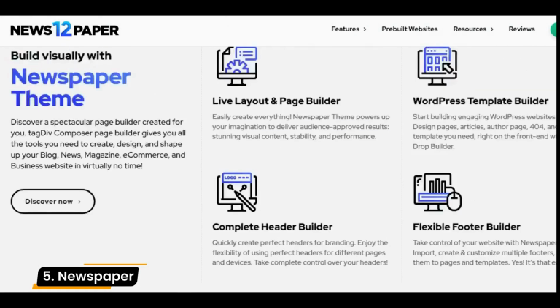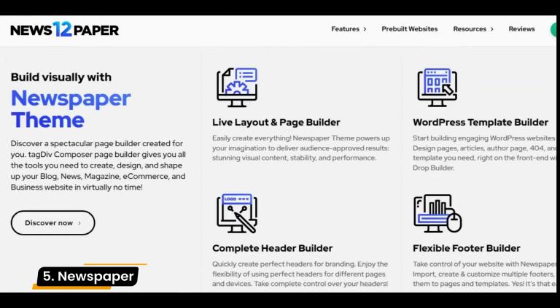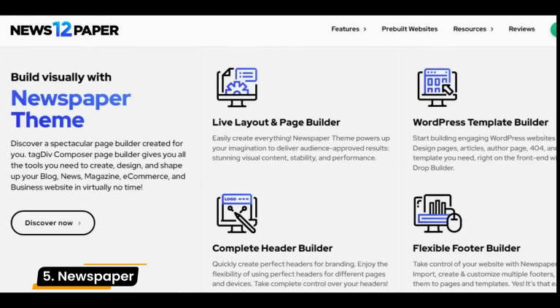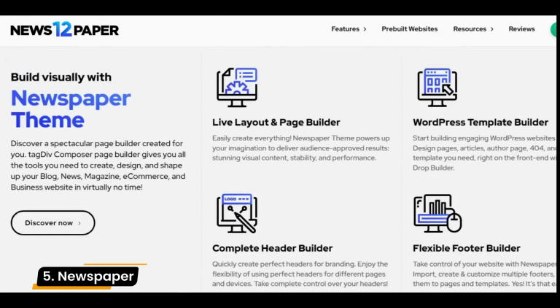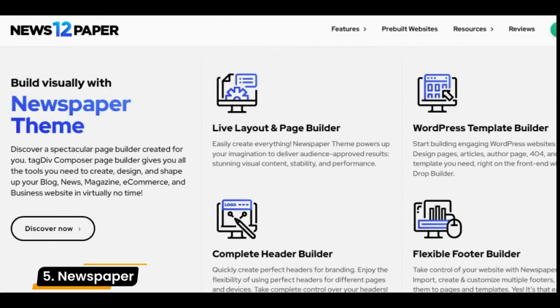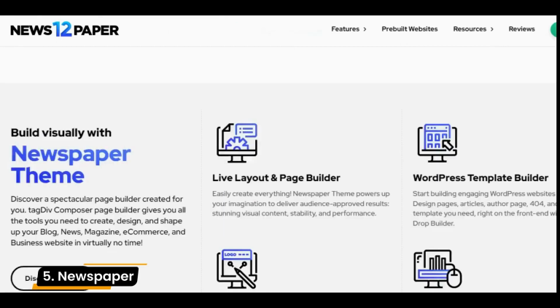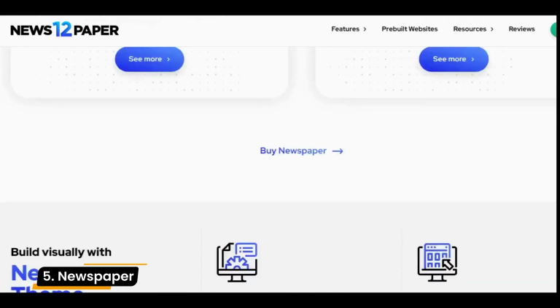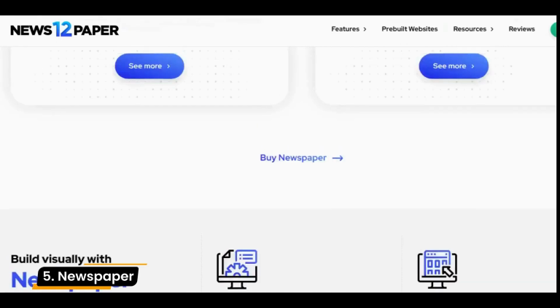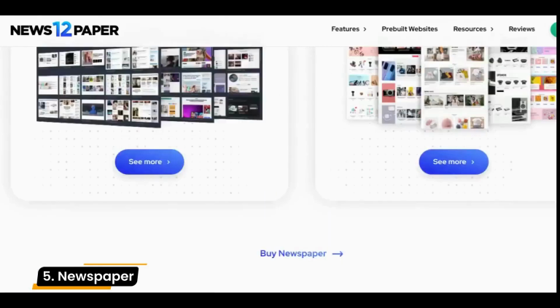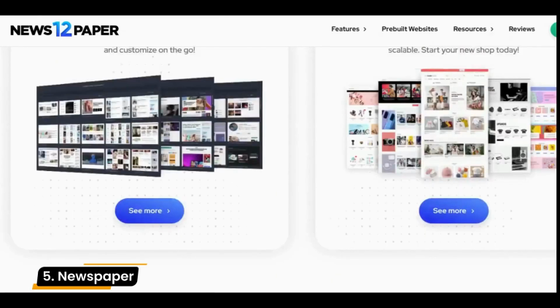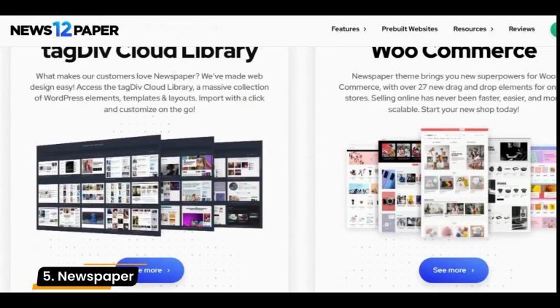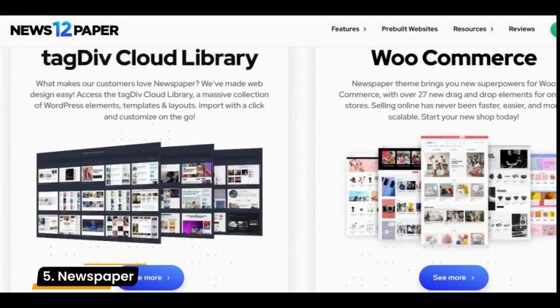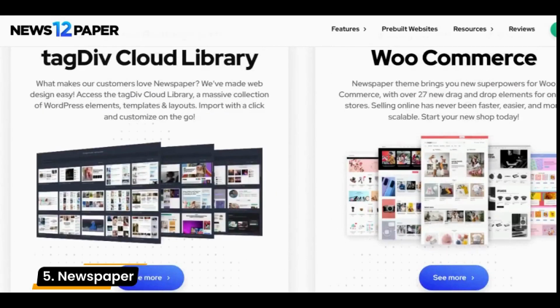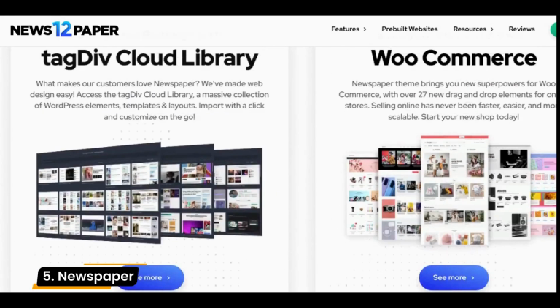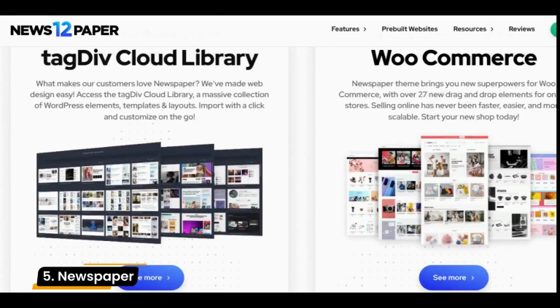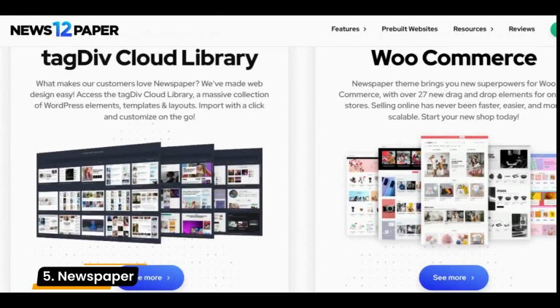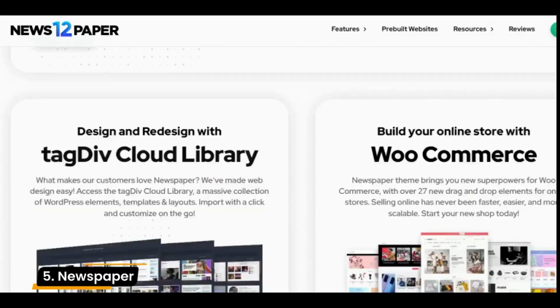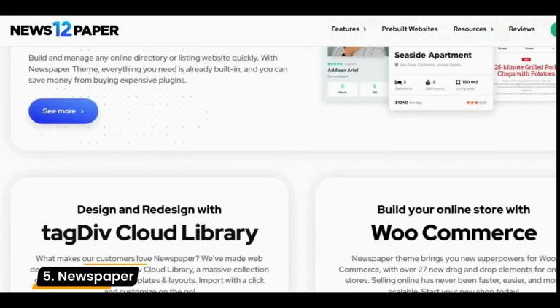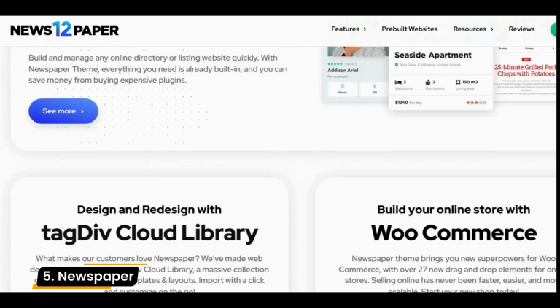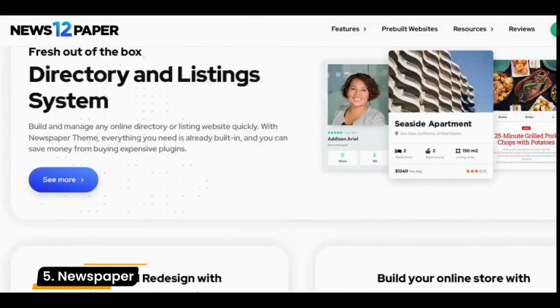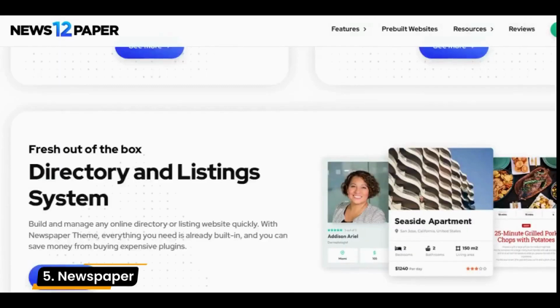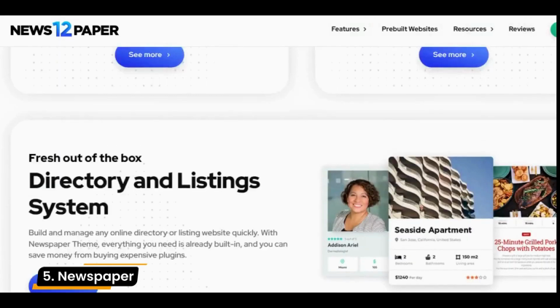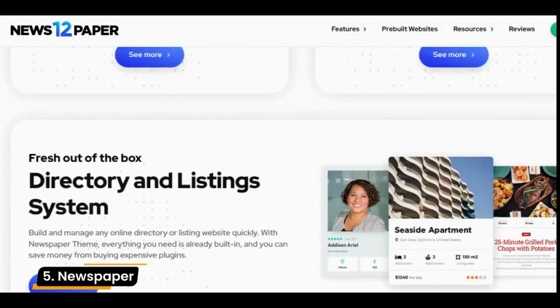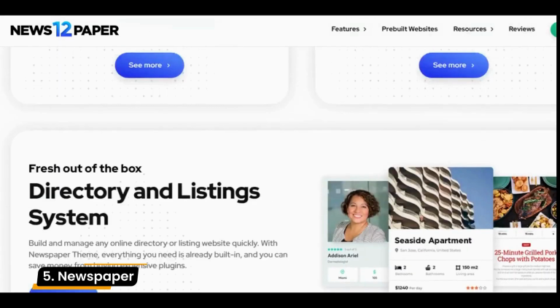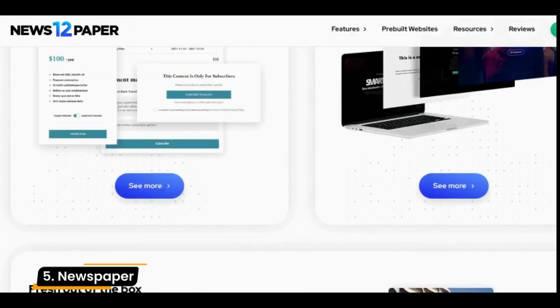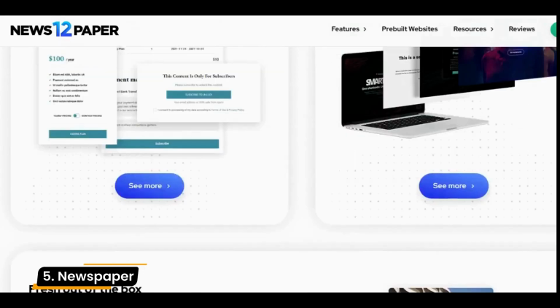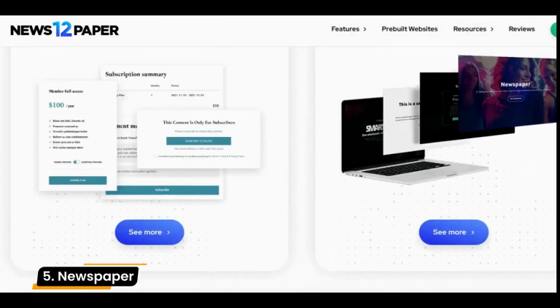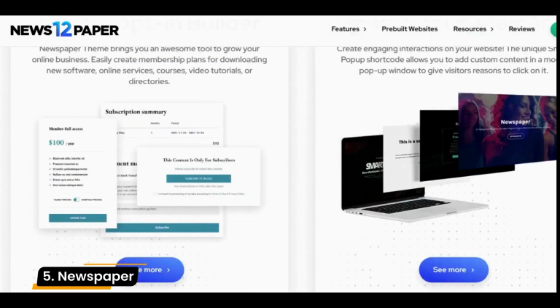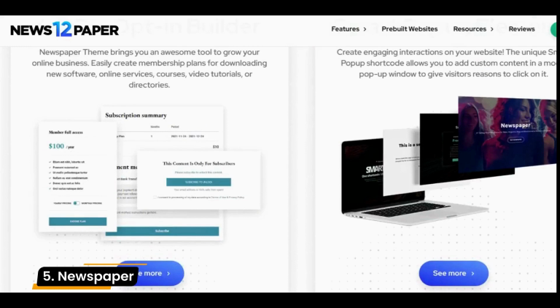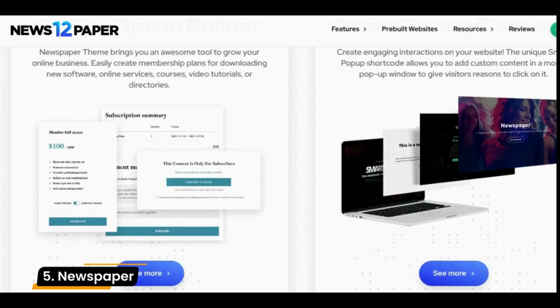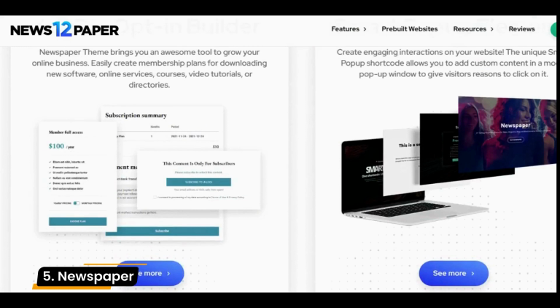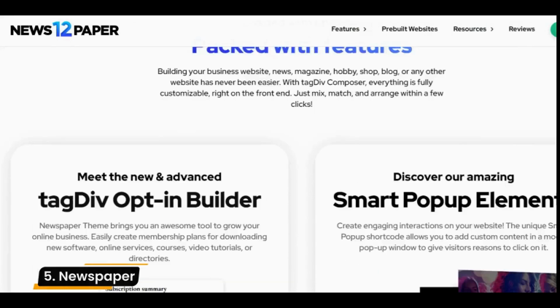Plus, this theme is fast, responsive, and SEO-friendly to give your content an edge over competitors in search engine results.